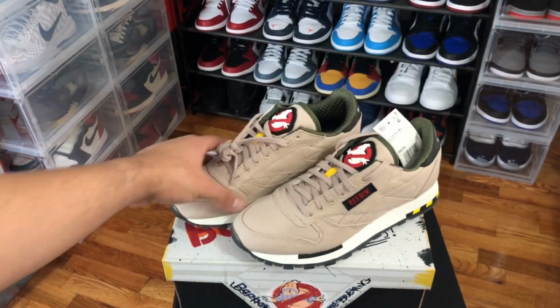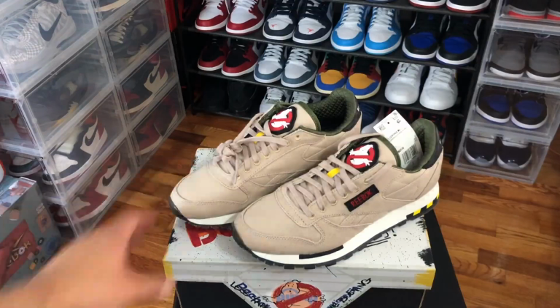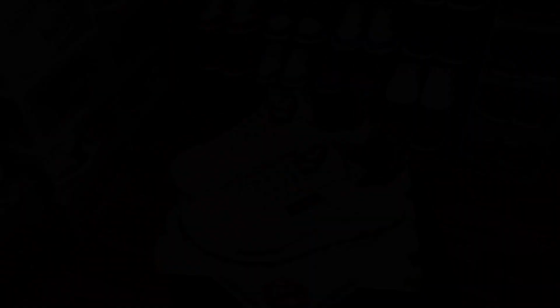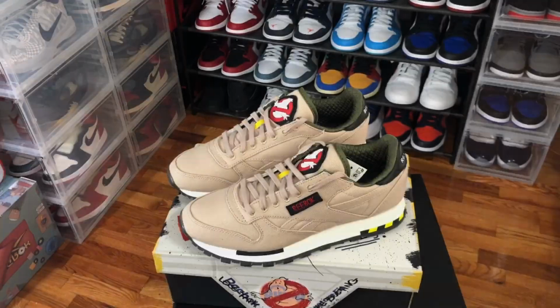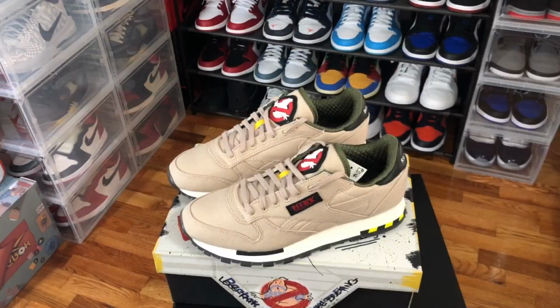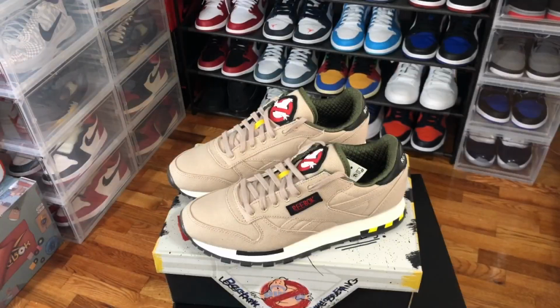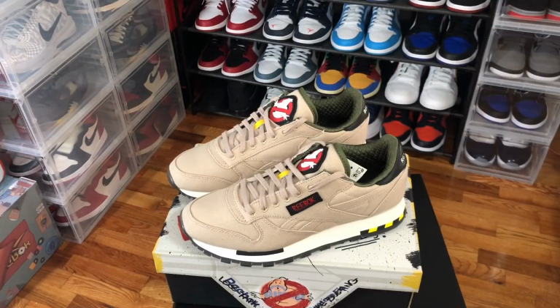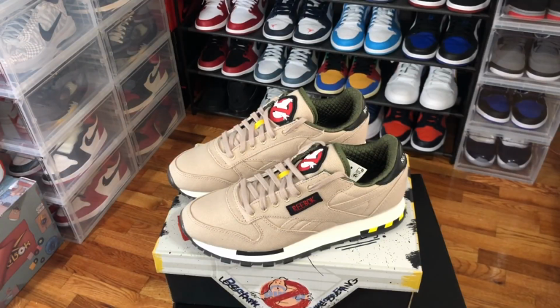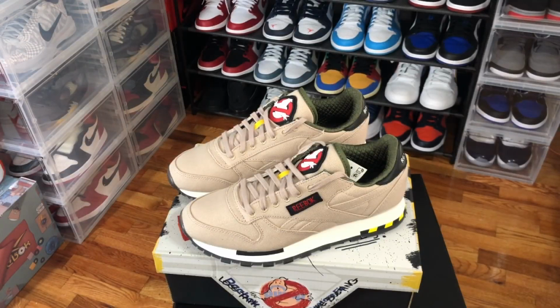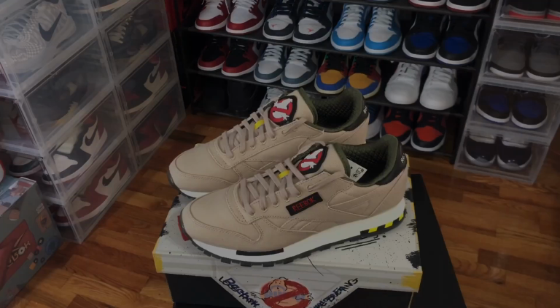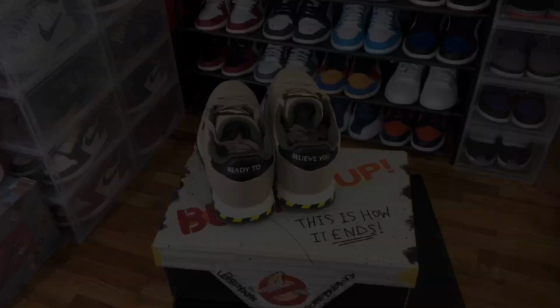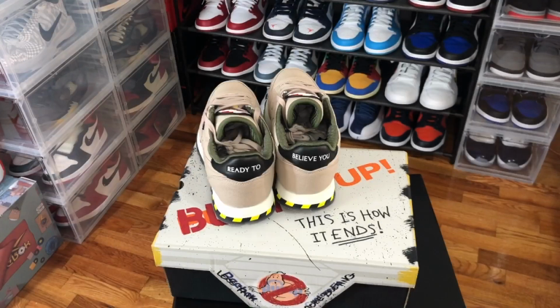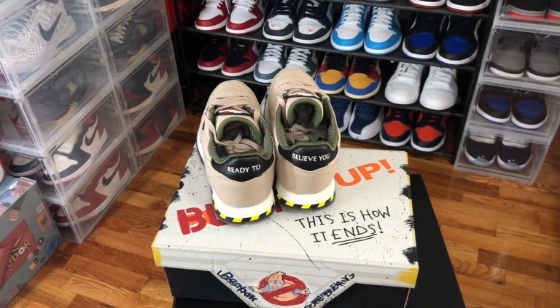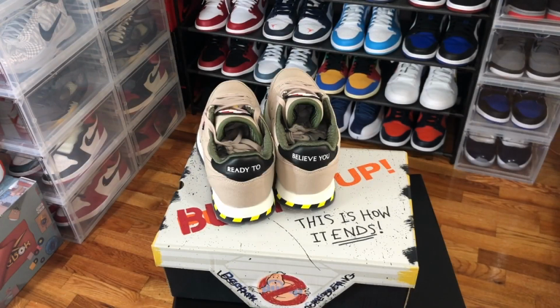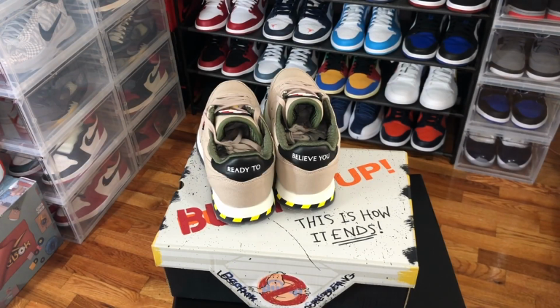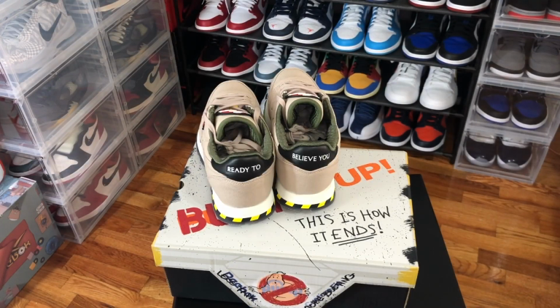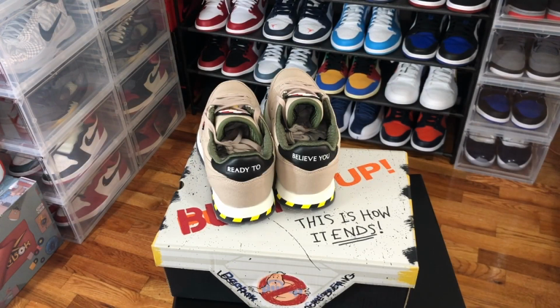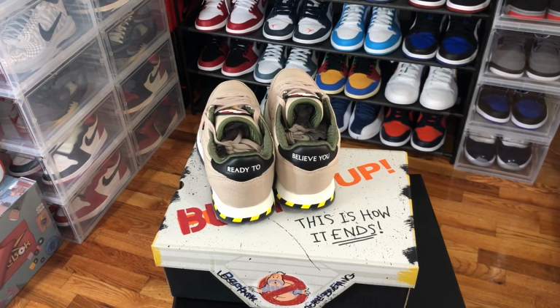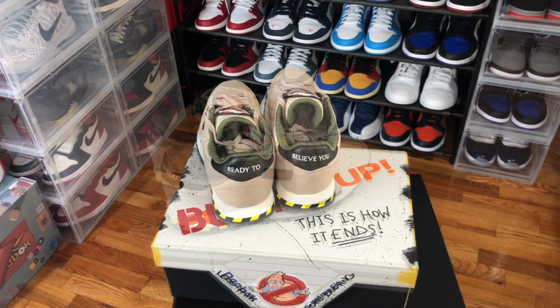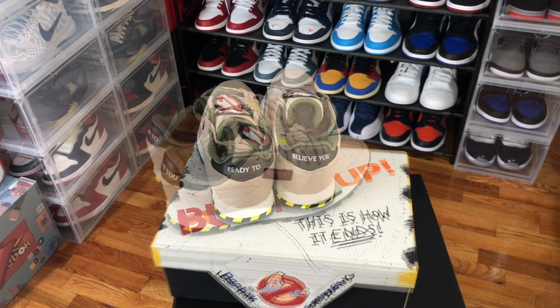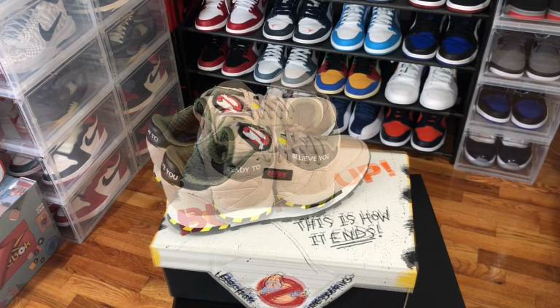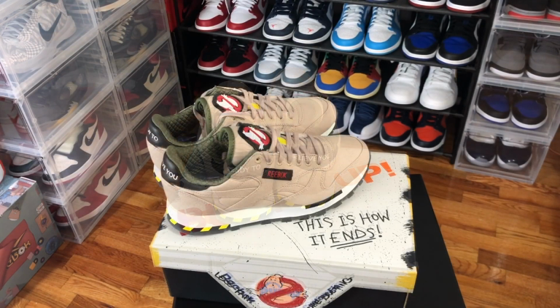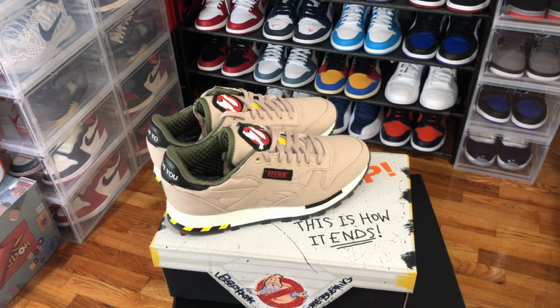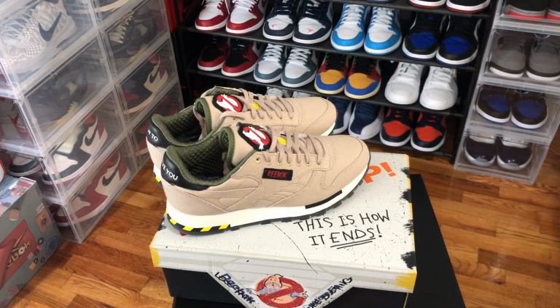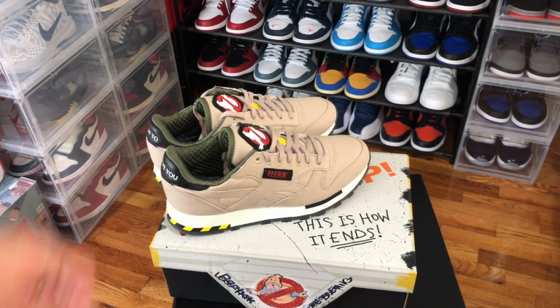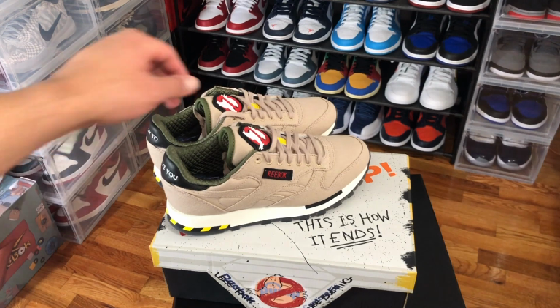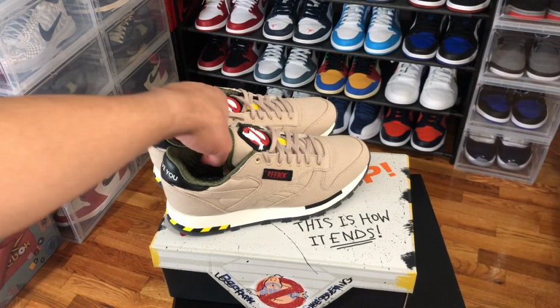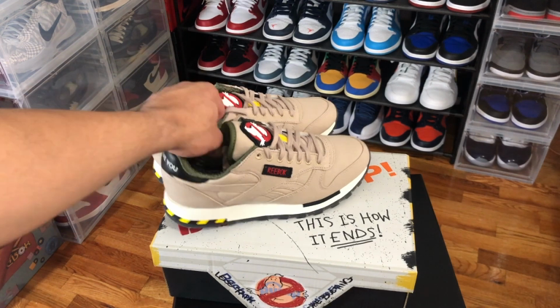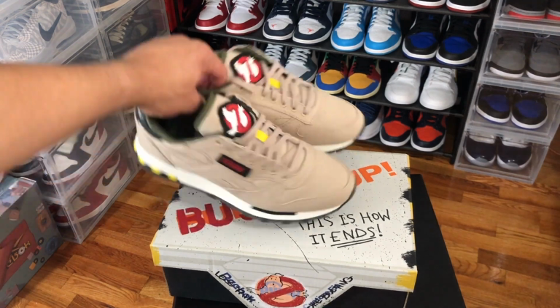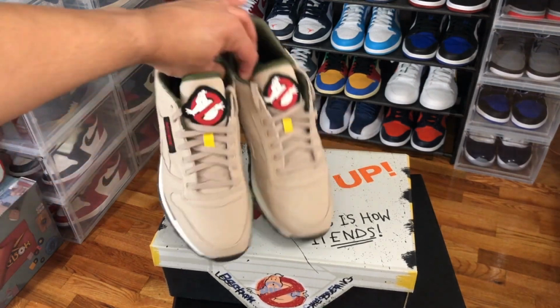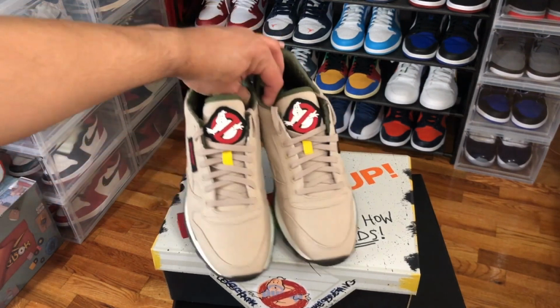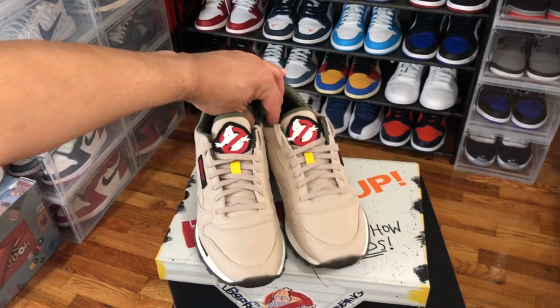I hope you guys enjoyed taking a look at this Reebok Classic Leather Ghostbuster shoe. Remember to hit the like, and if you want to stick around for that on-foot, we got that for you. Until next time, peace.